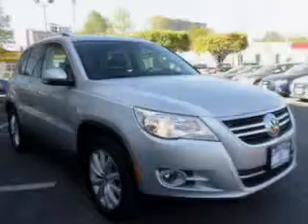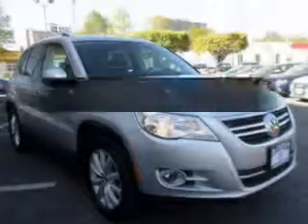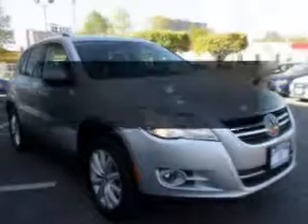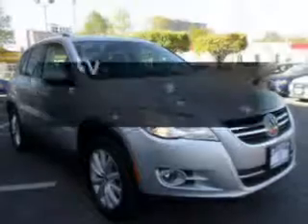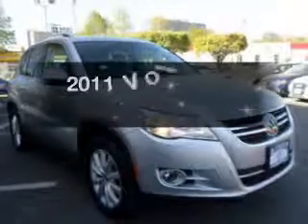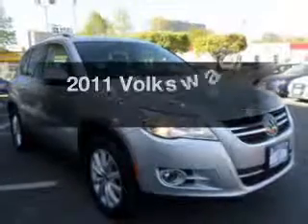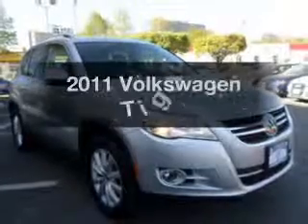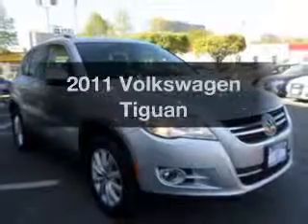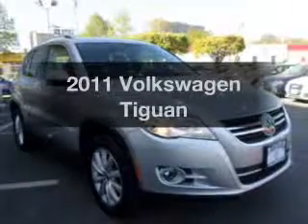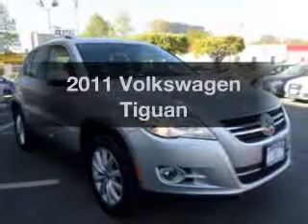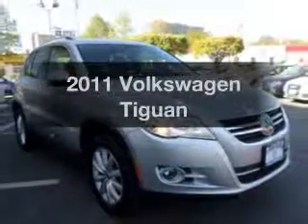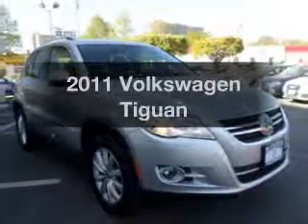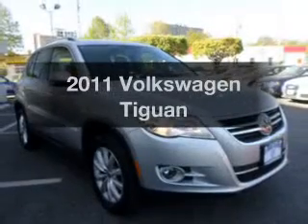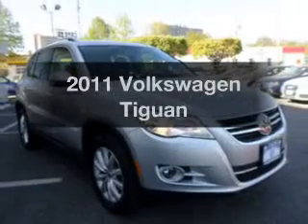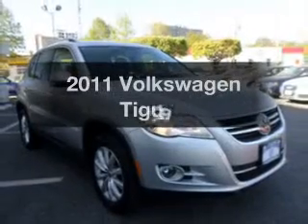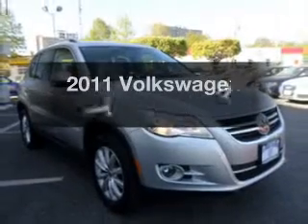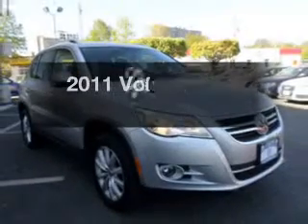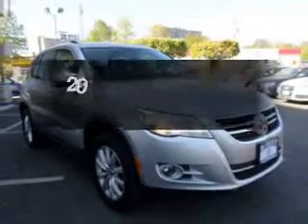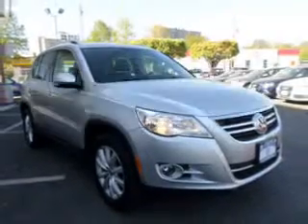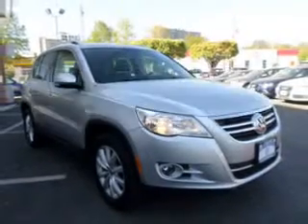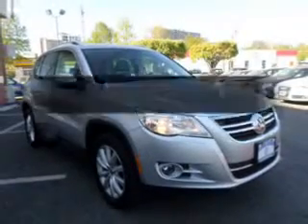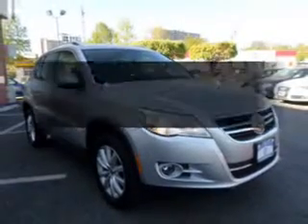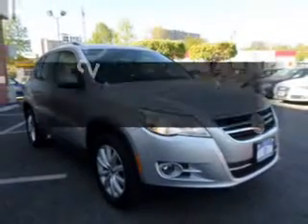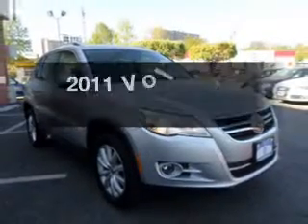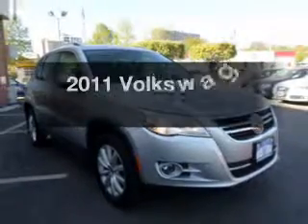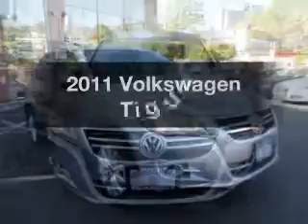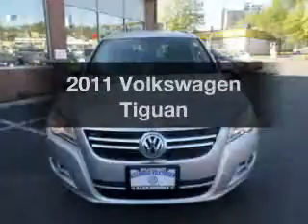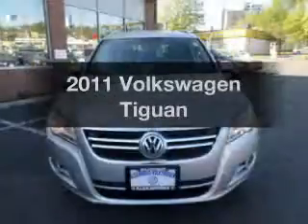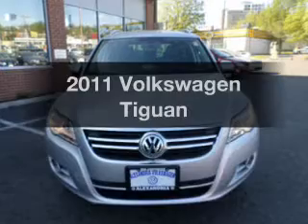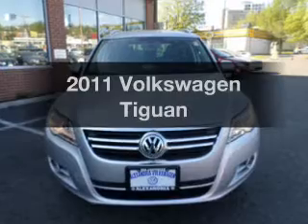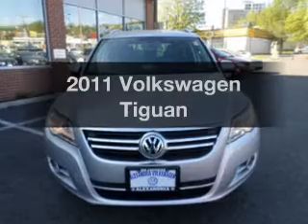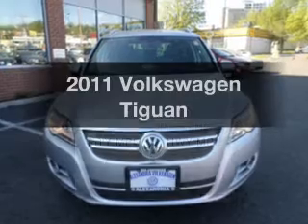Get noticed in this 2011 Volkswagen Tiguan. This is the set of wheels you've been looking for.